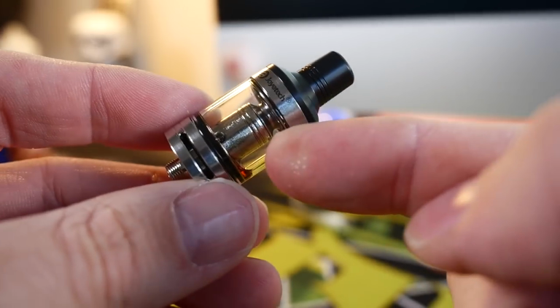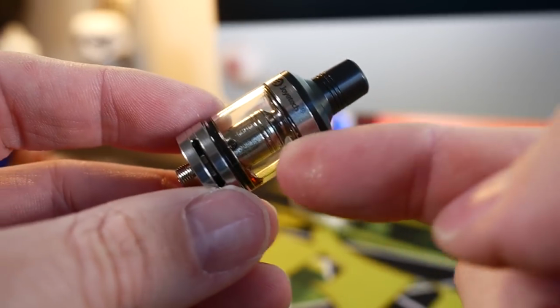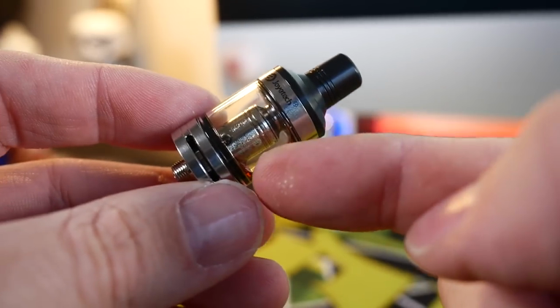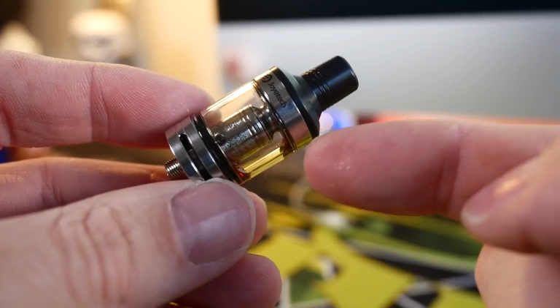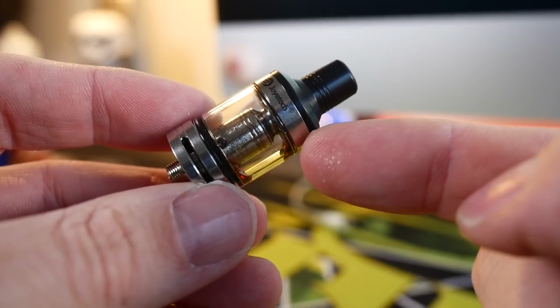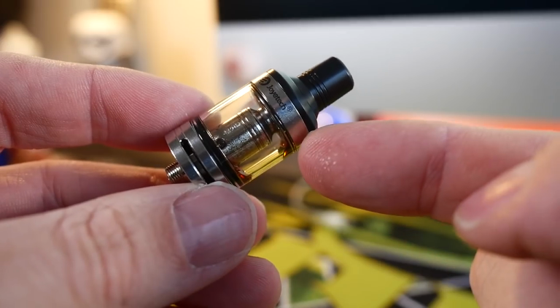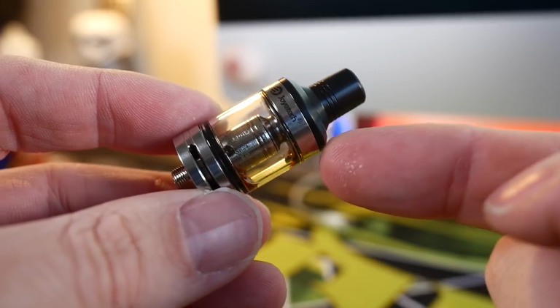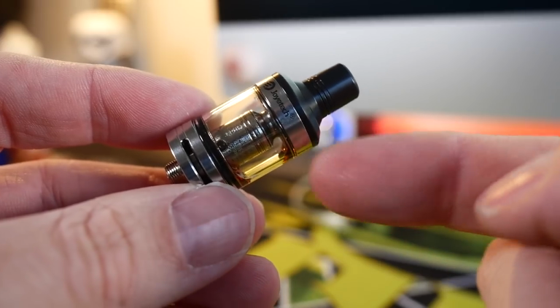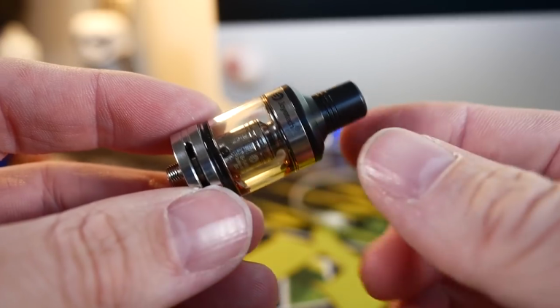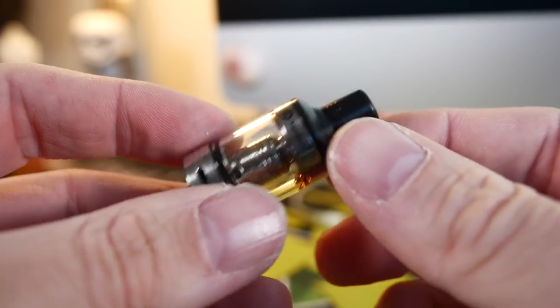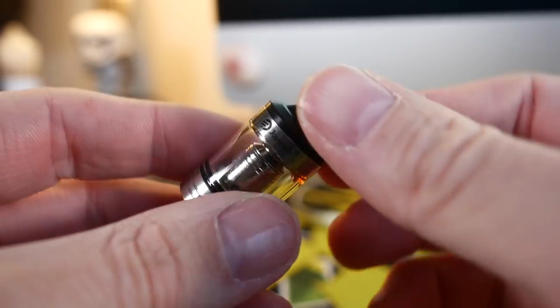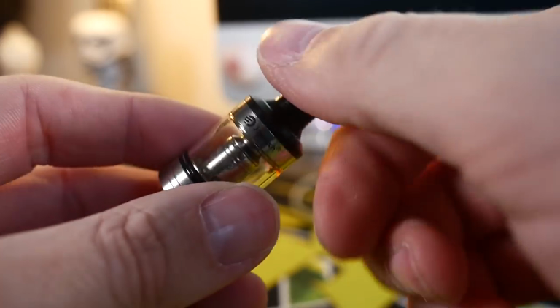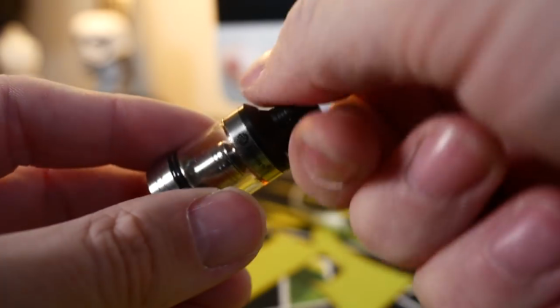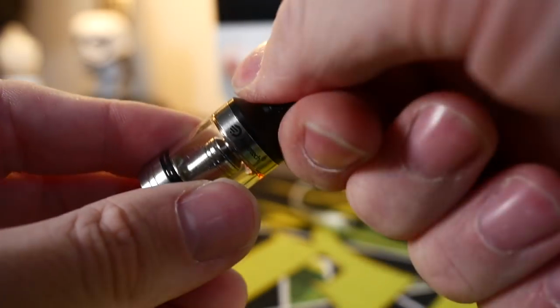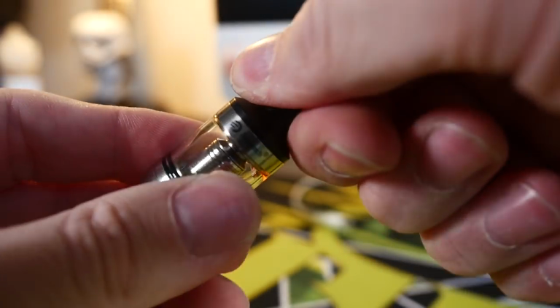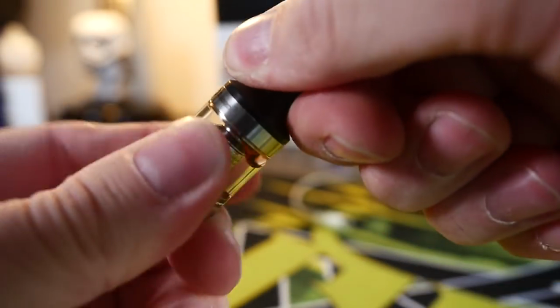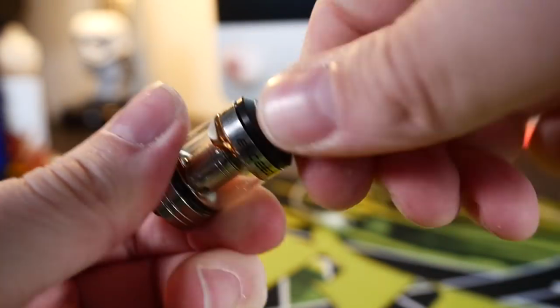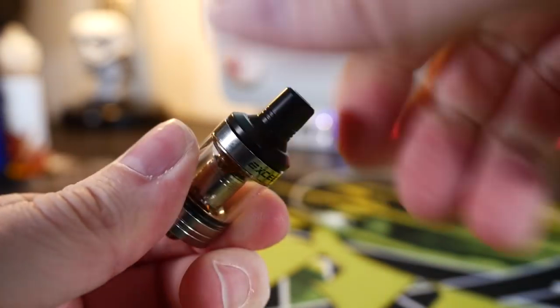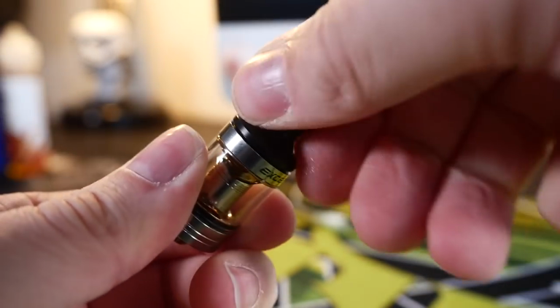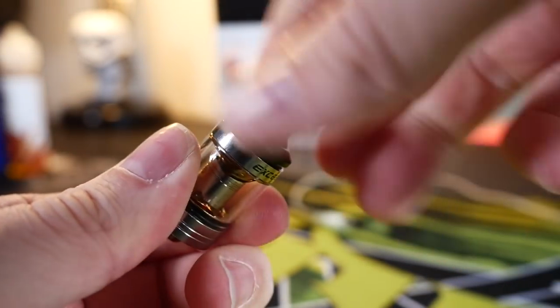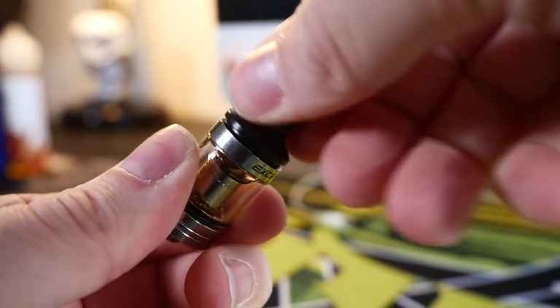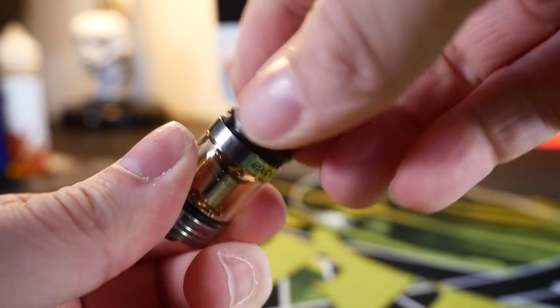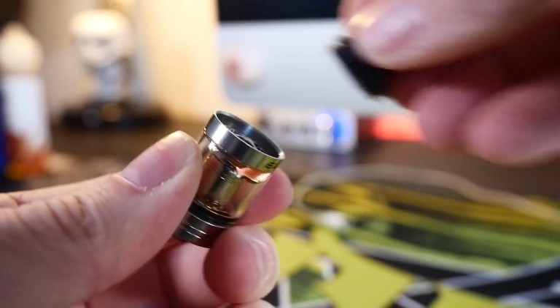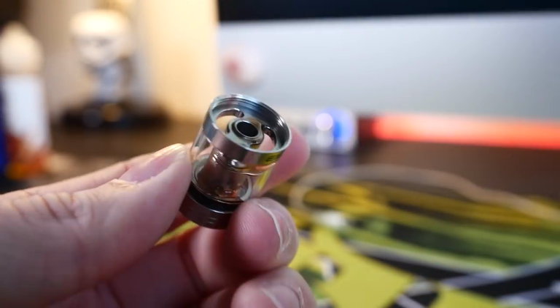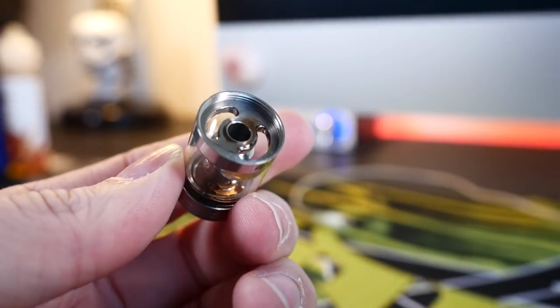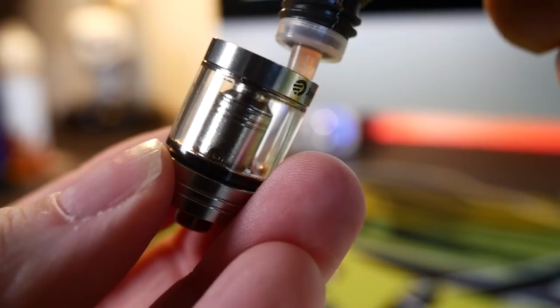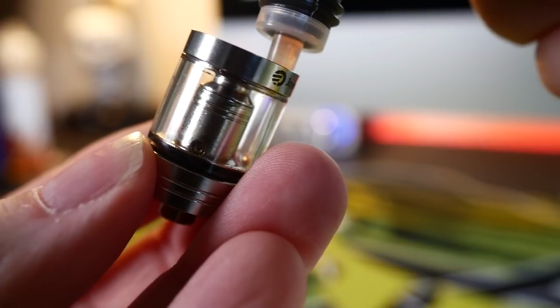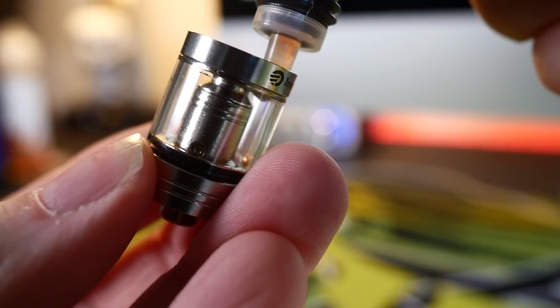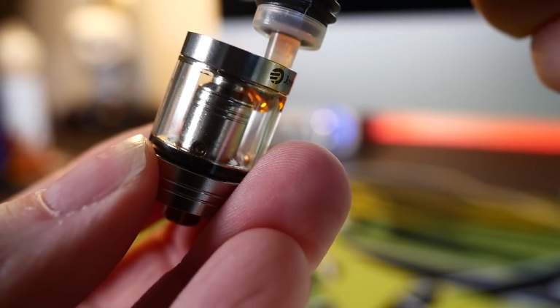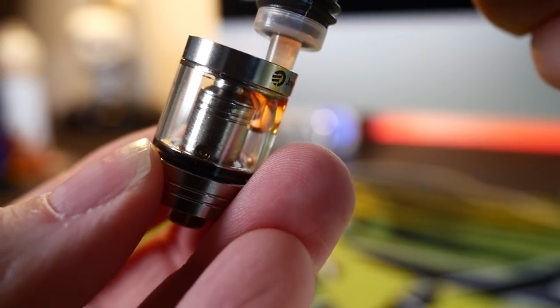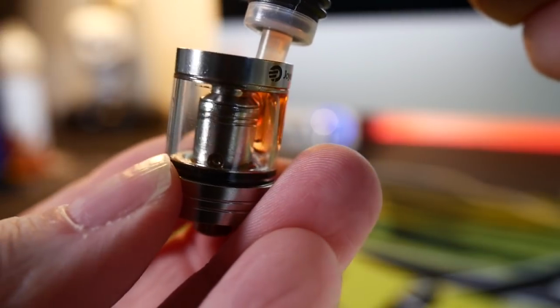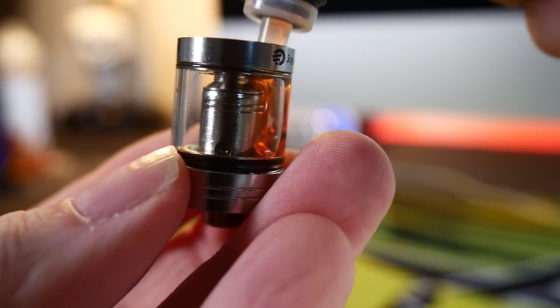The Exceed tank is a very traditional tank — the coil head screws into the base, the top screws onto the coil head, and then you unscrew the top part to fill it up.